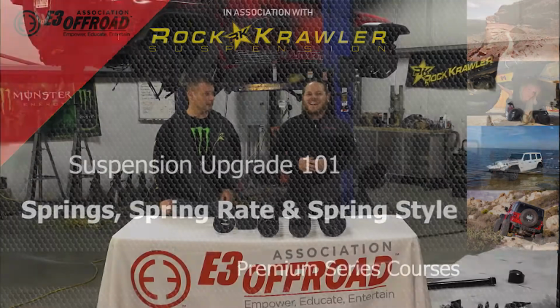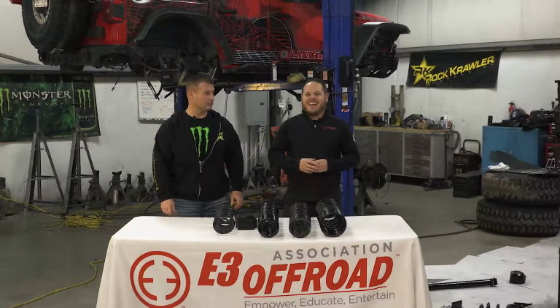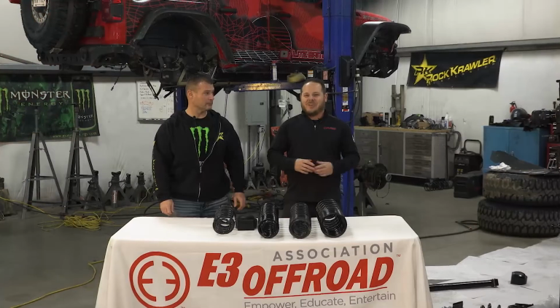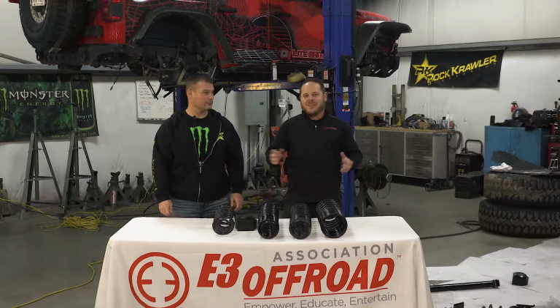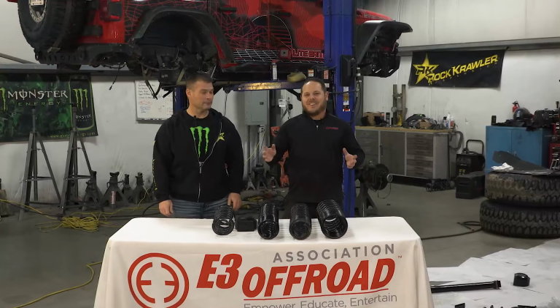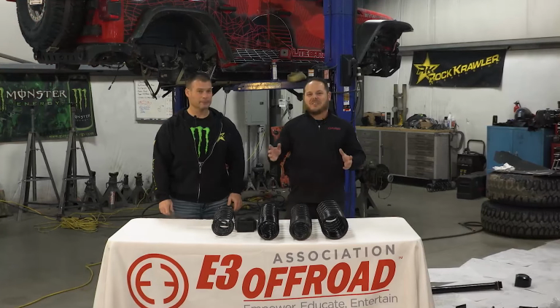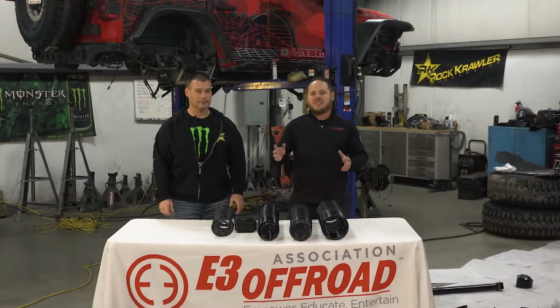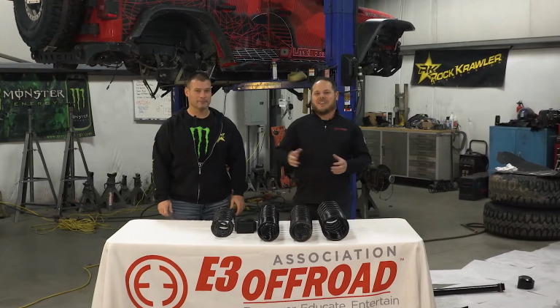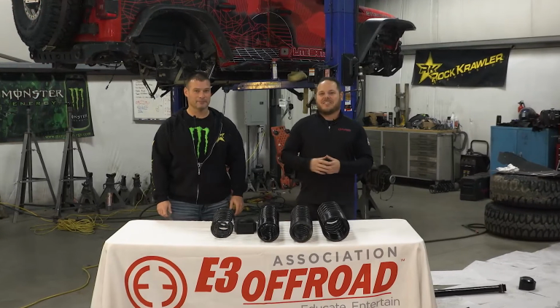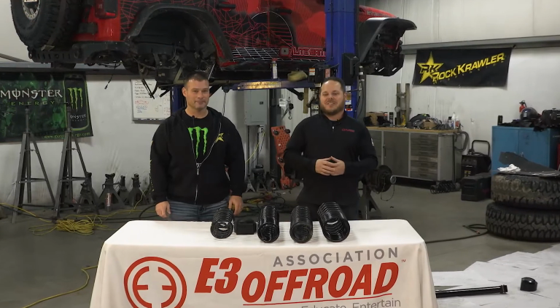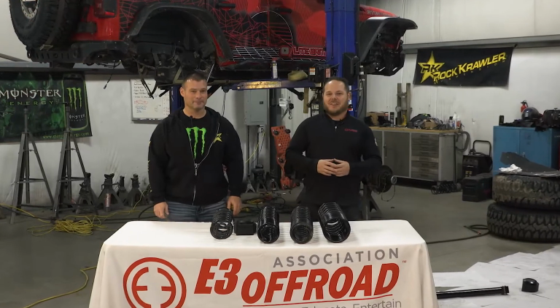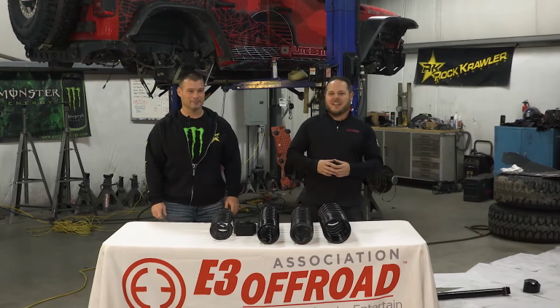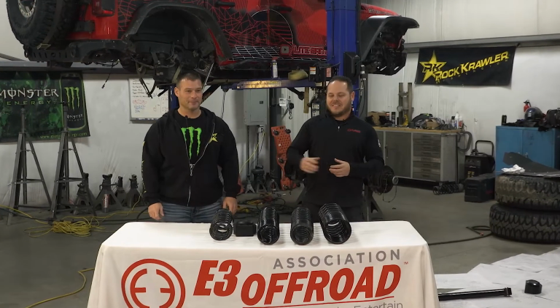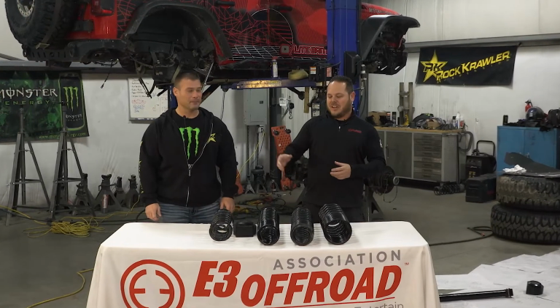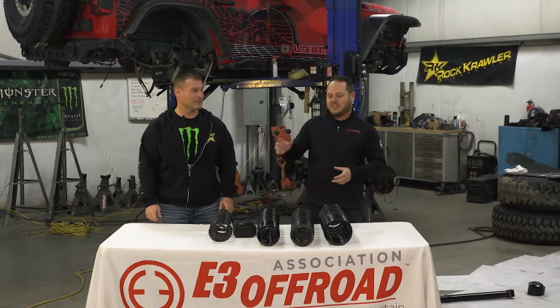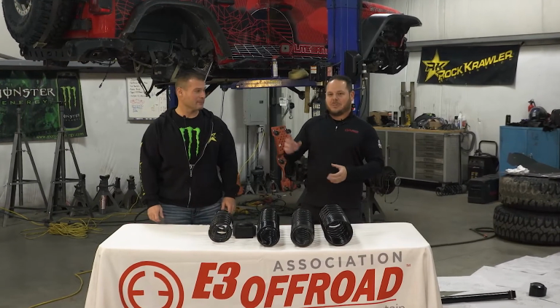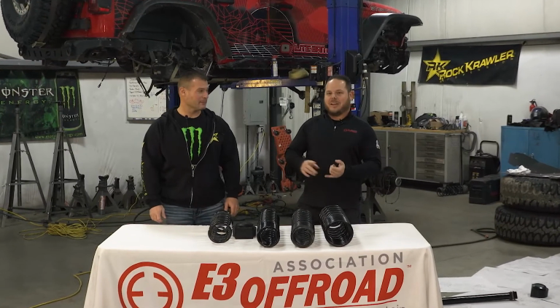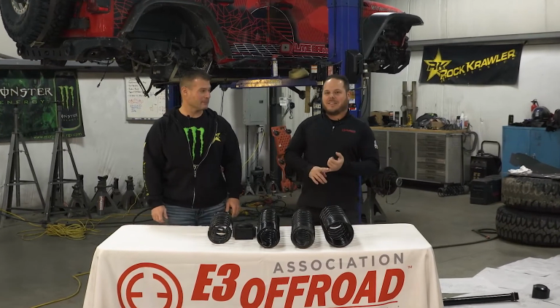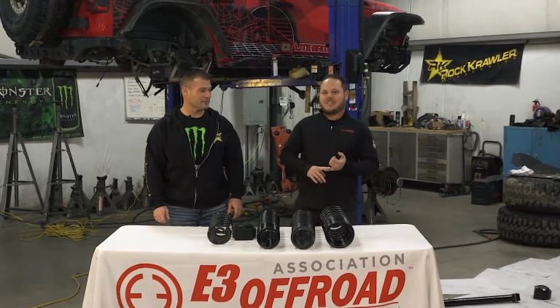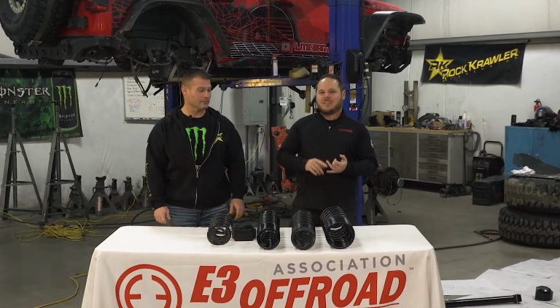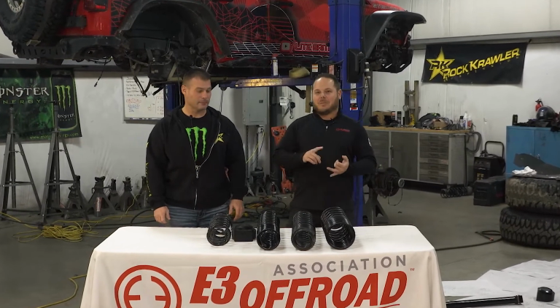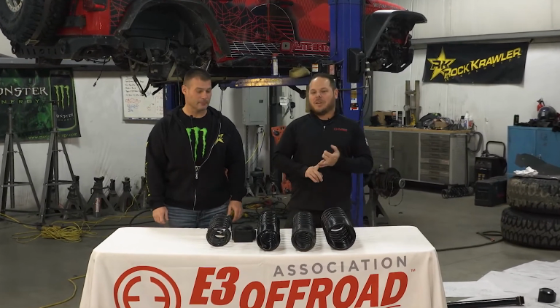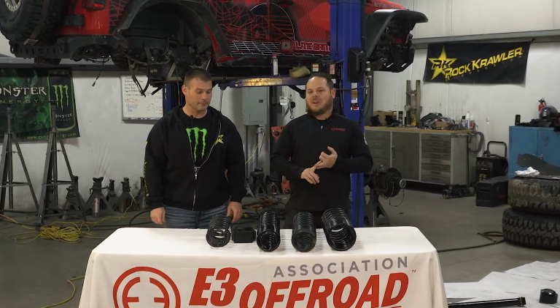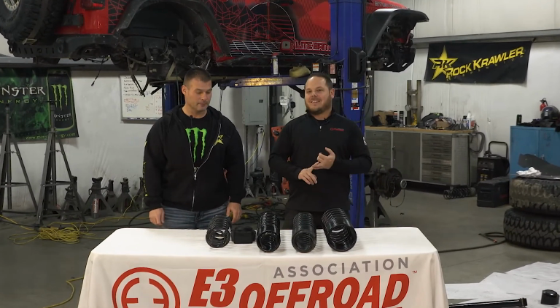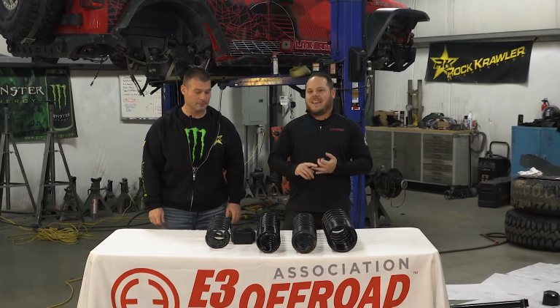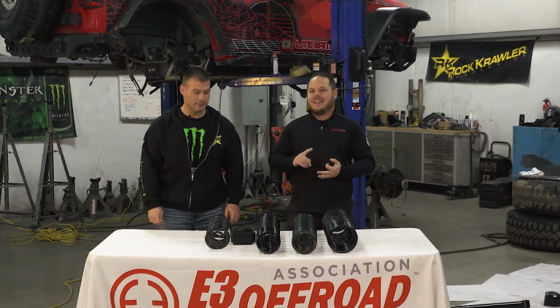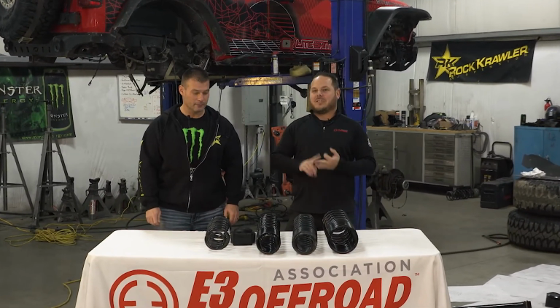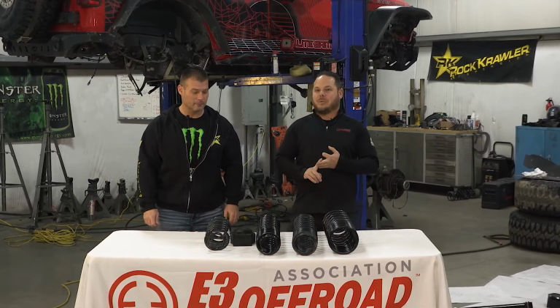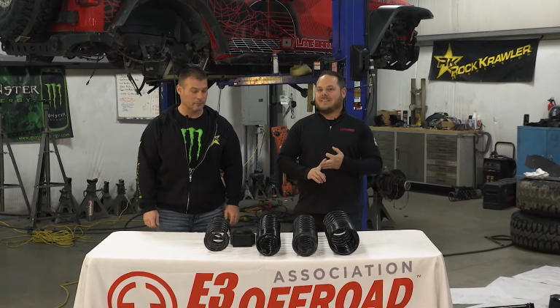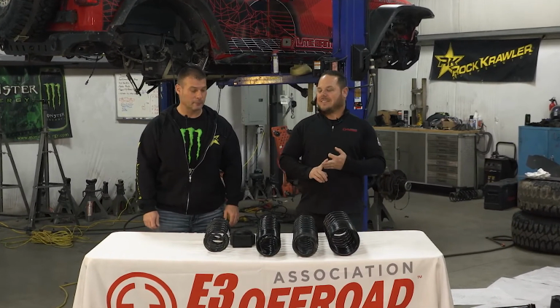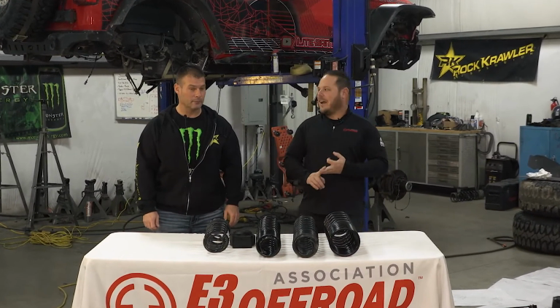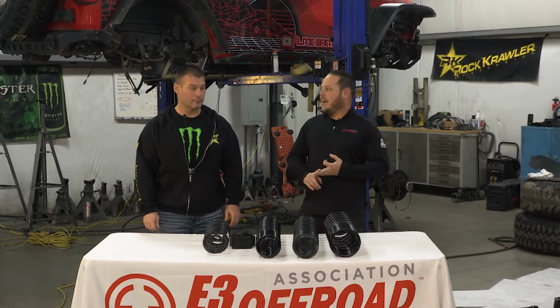Hey everyone, thanks for joining us for our lesson on springs, spring rates, and spring style.